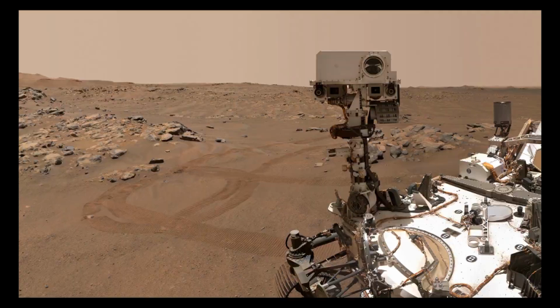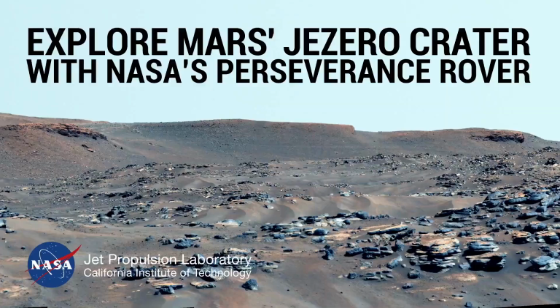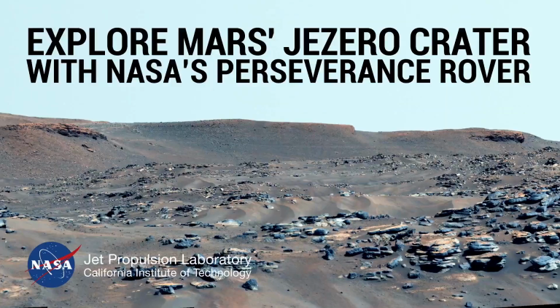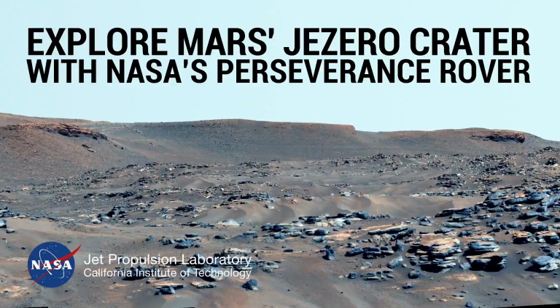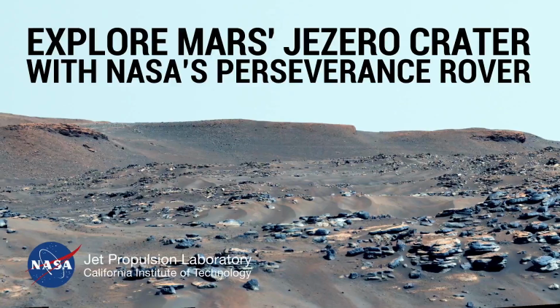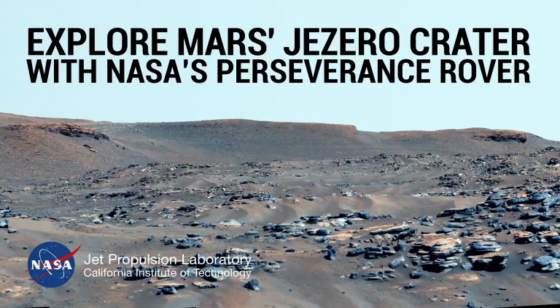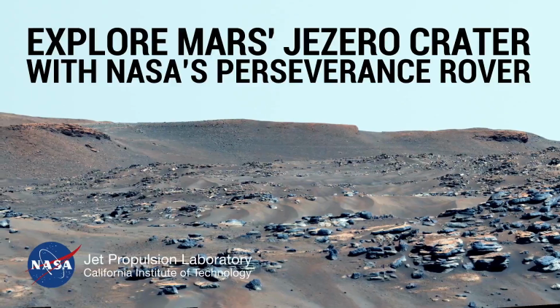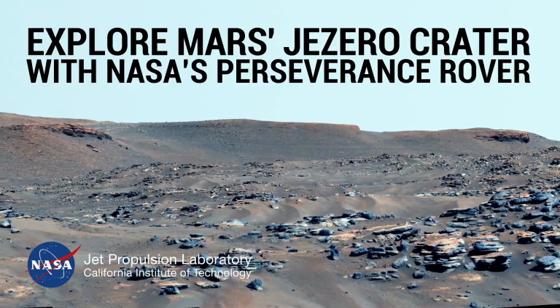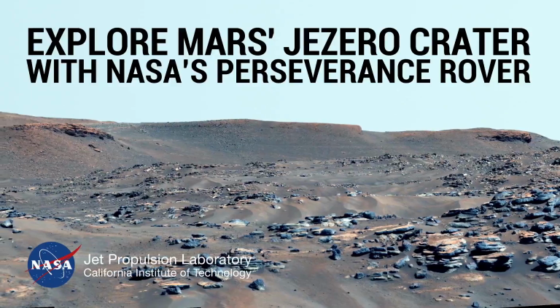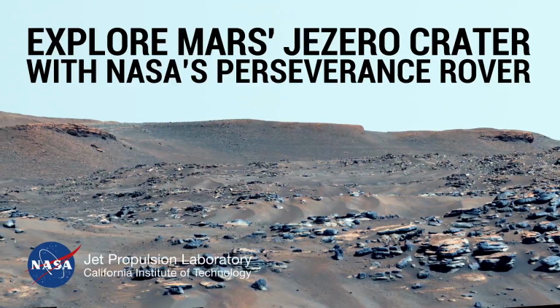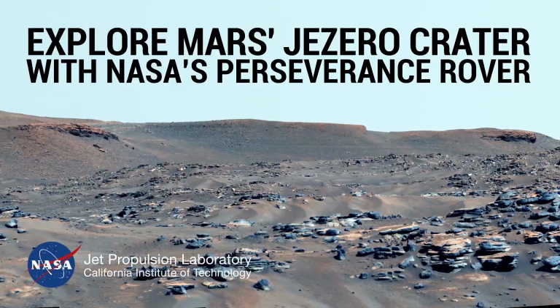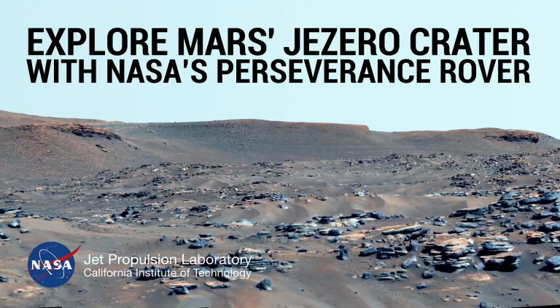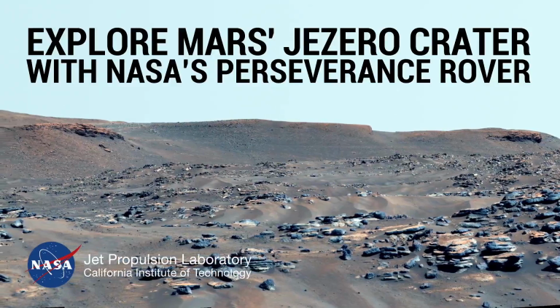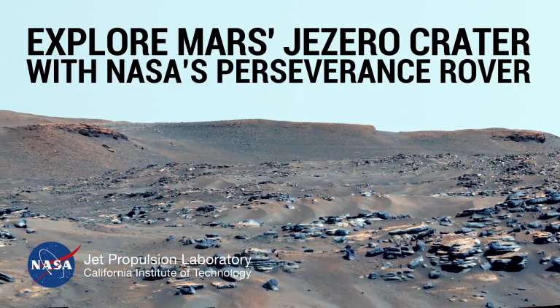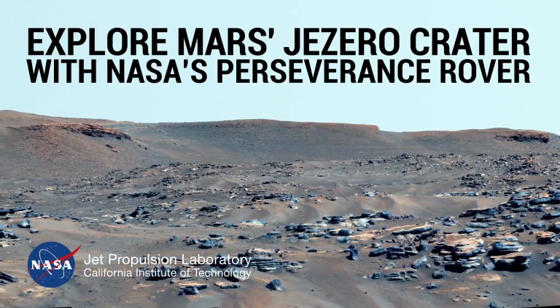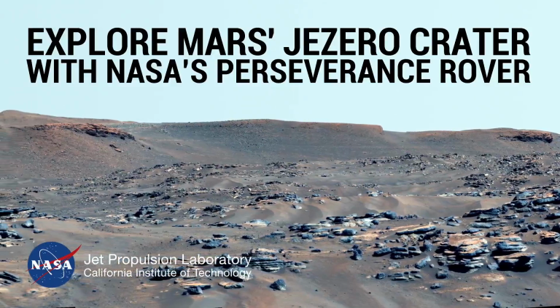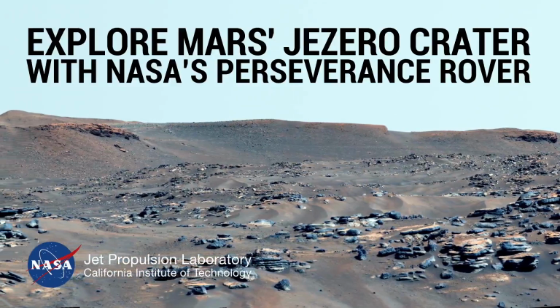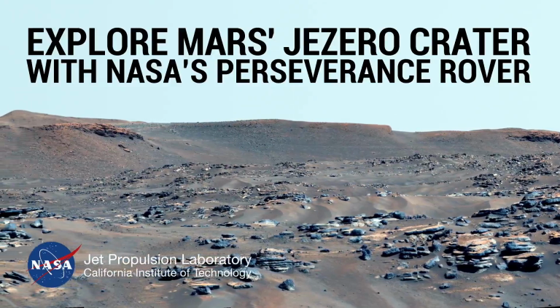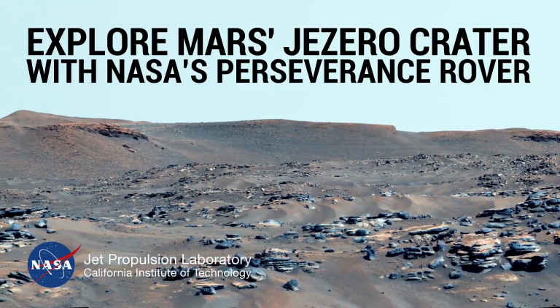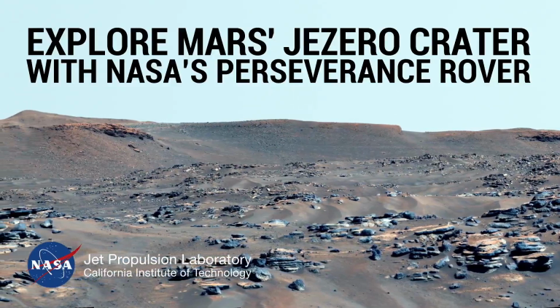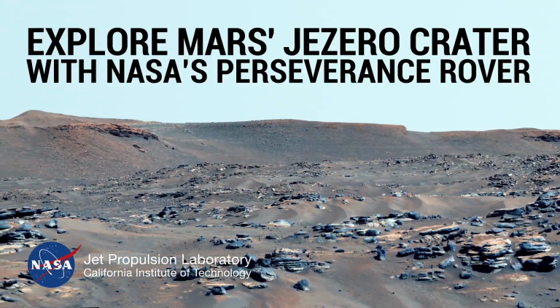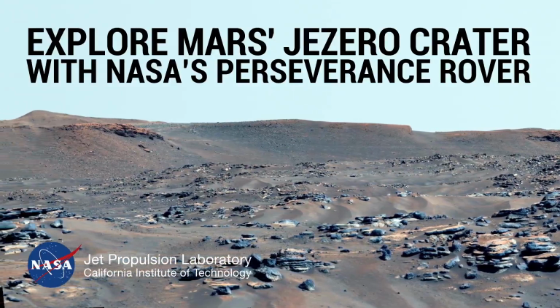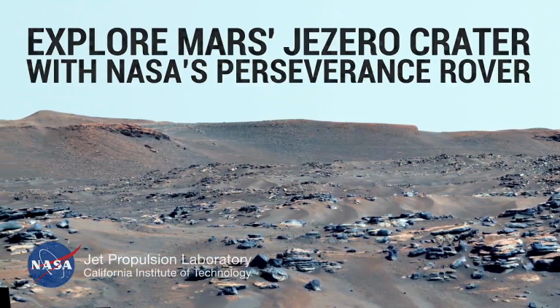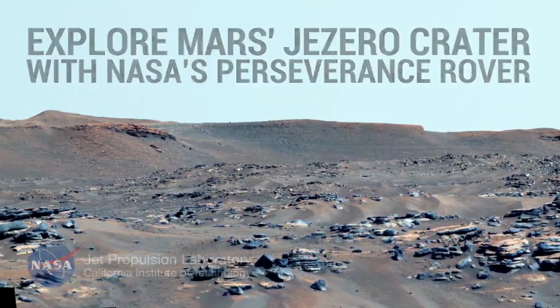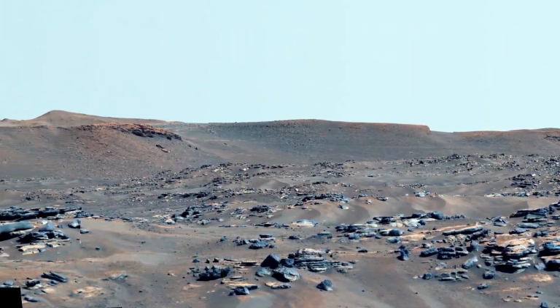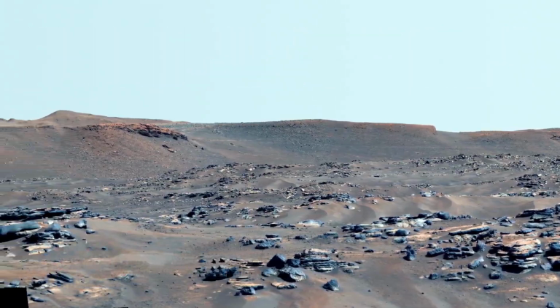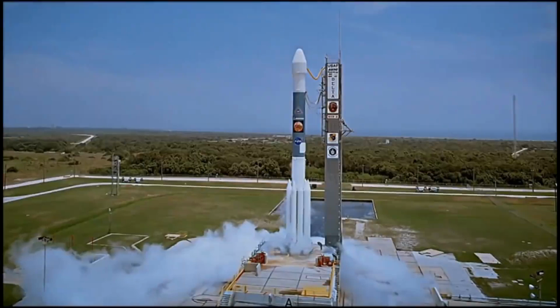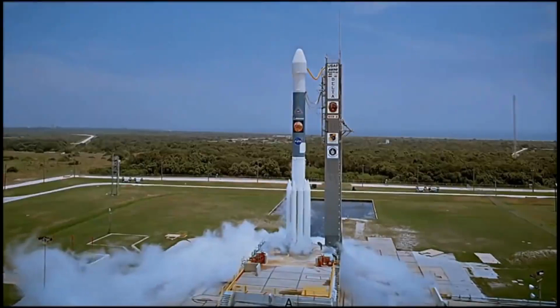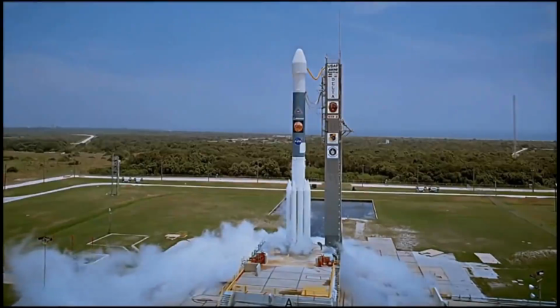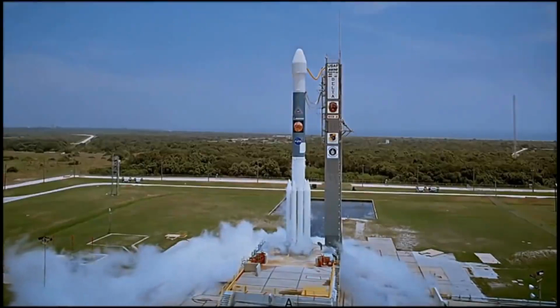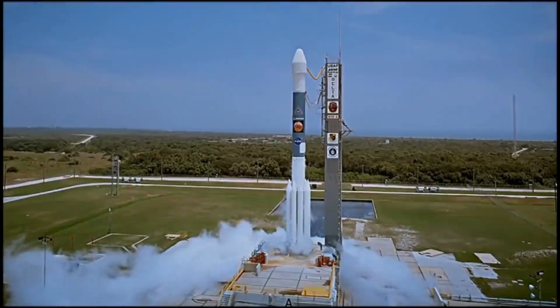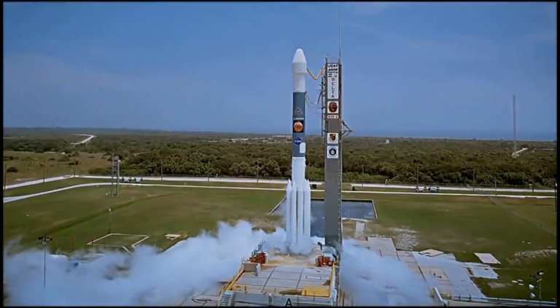Curiosity Rover is a part of the Mars Exploration Program by NASA, JPL Mars Science Laboratory, Curiosity.